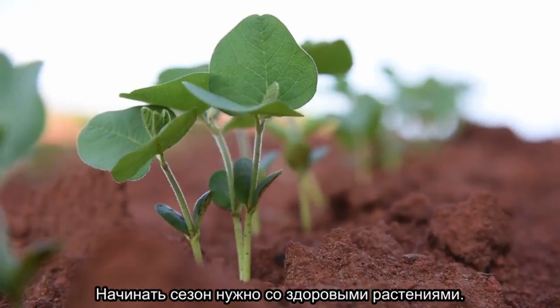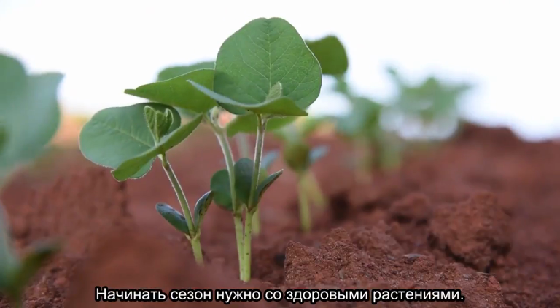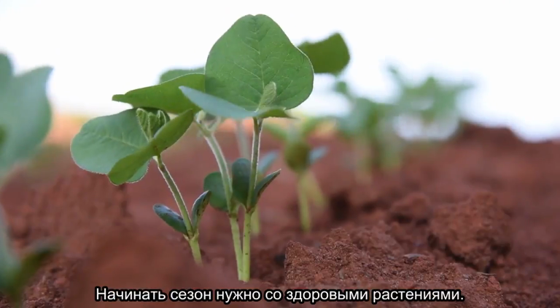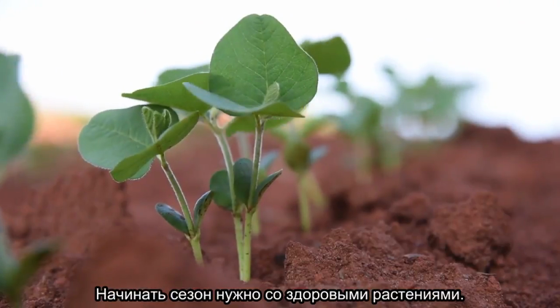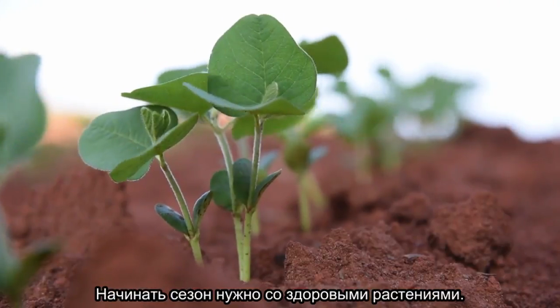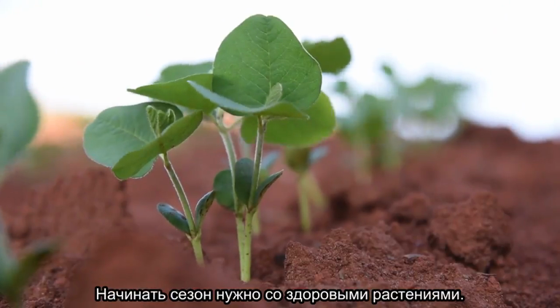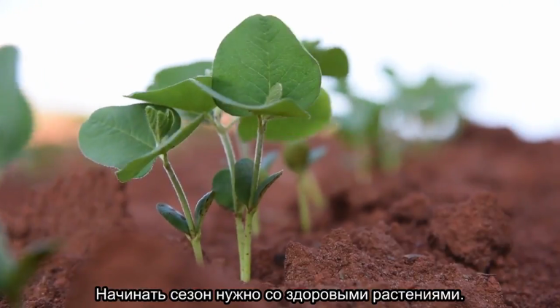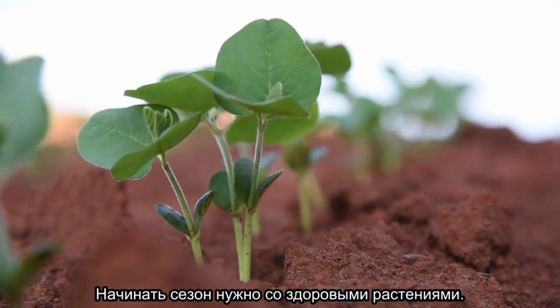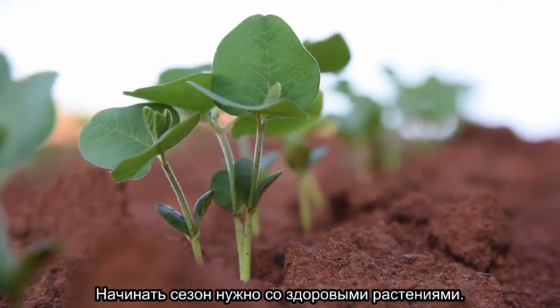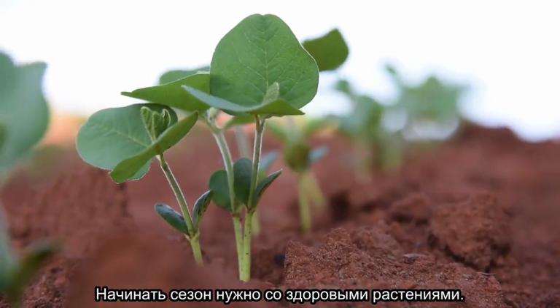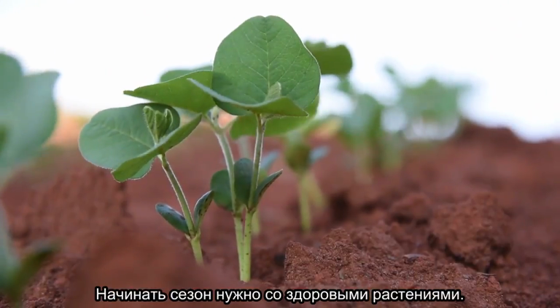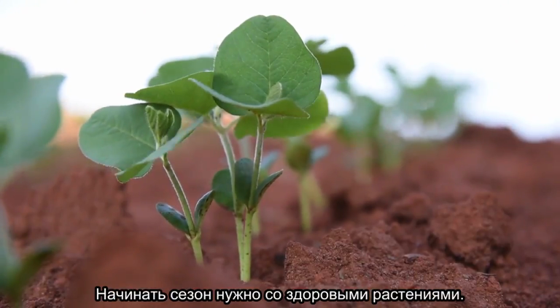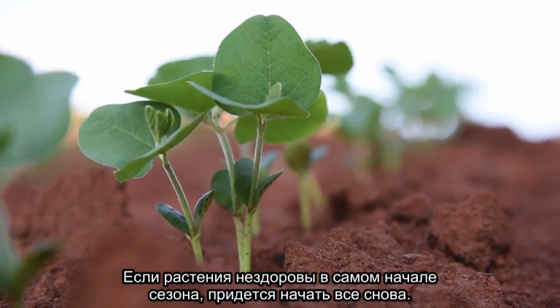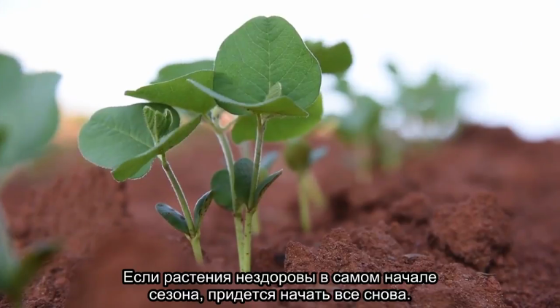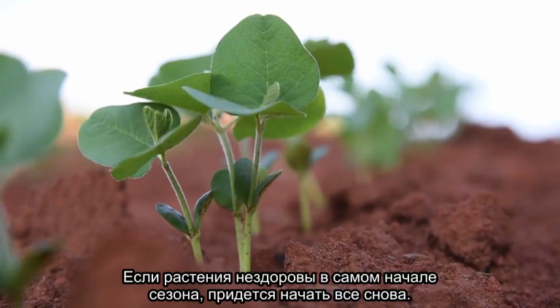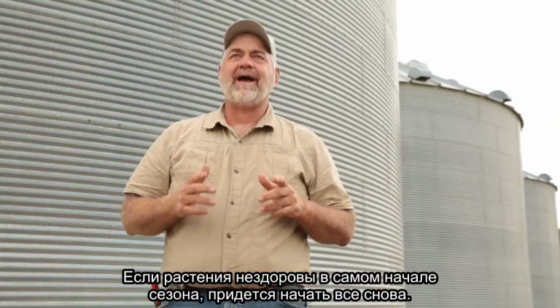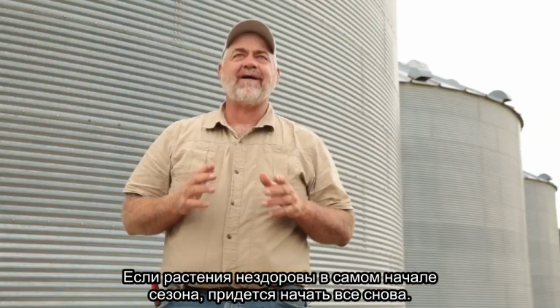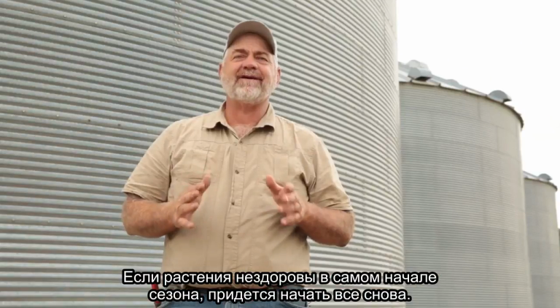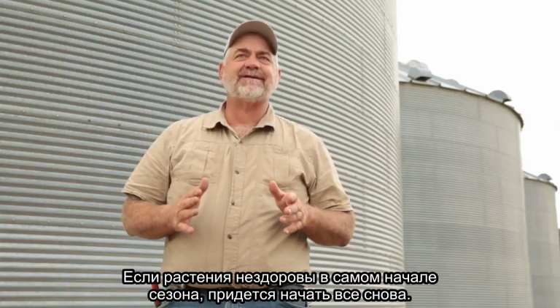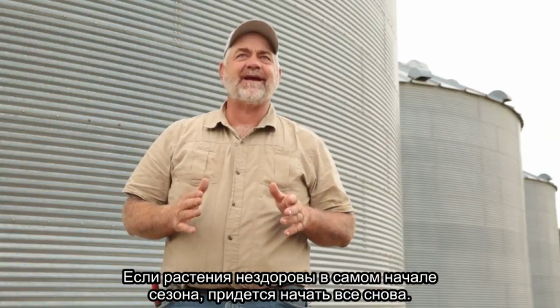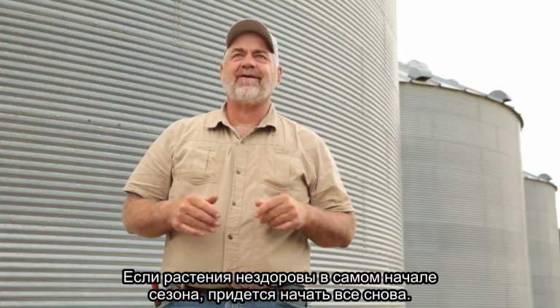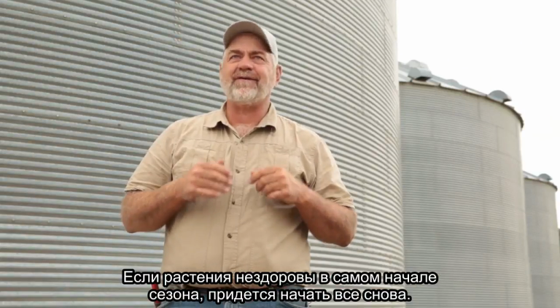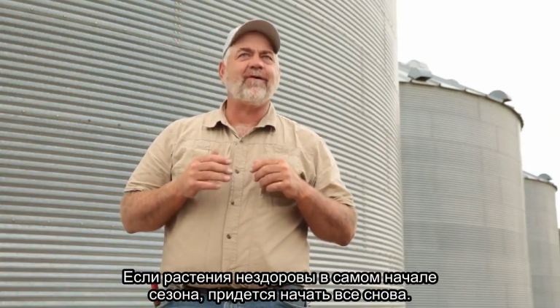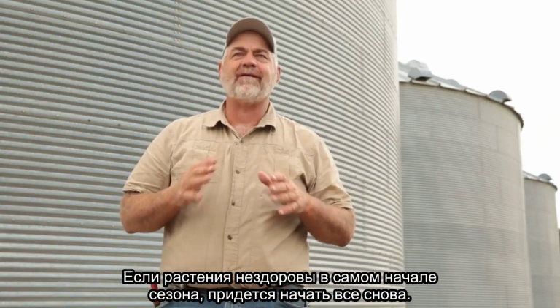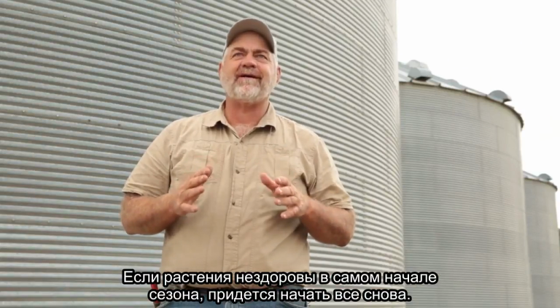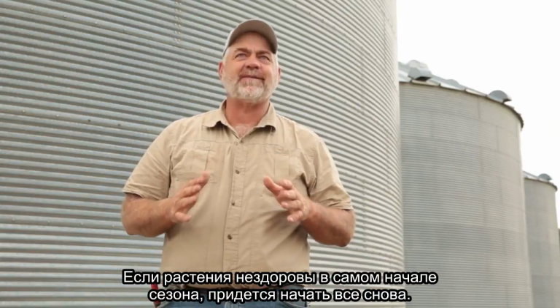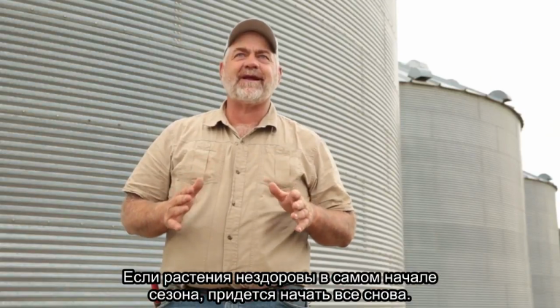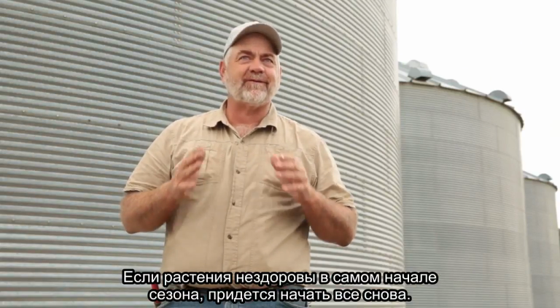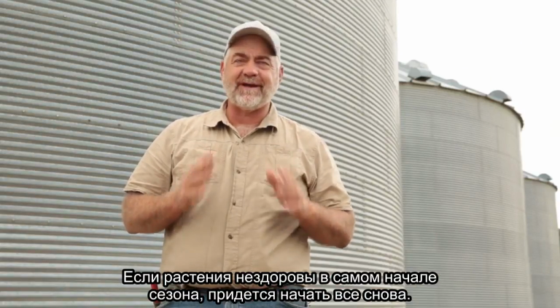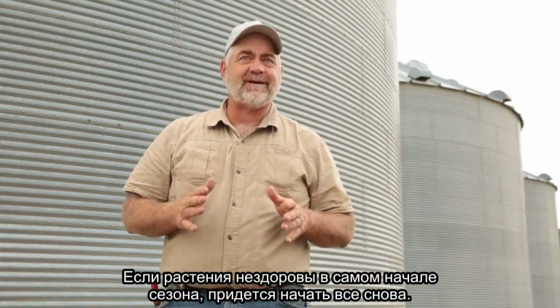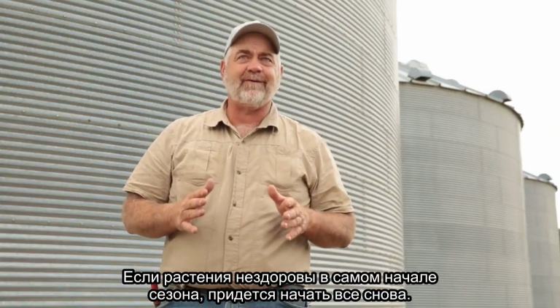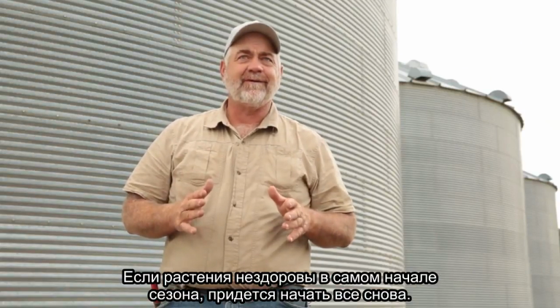You've got to start with a healthy plant. If you don't have a good stand or if you don't have healthy plants on the get go, you're already behind.